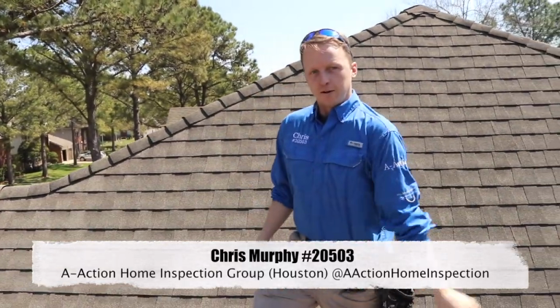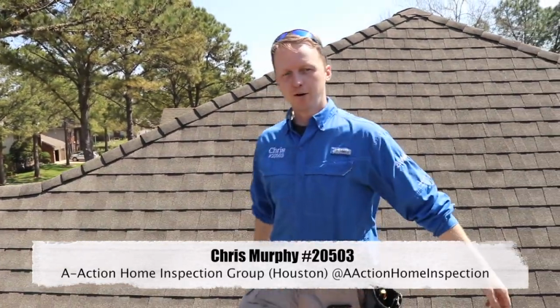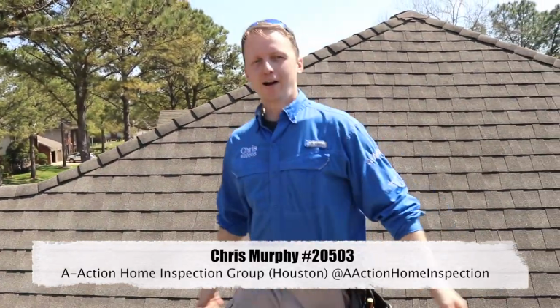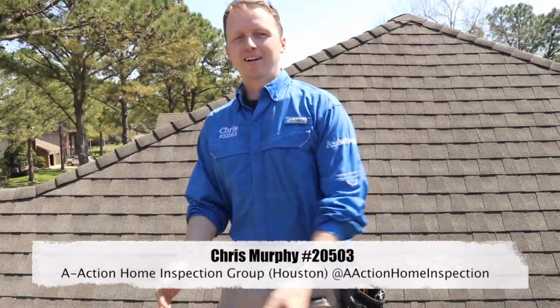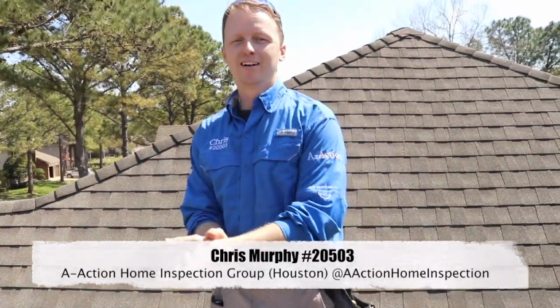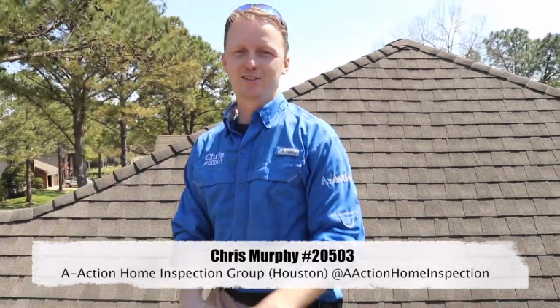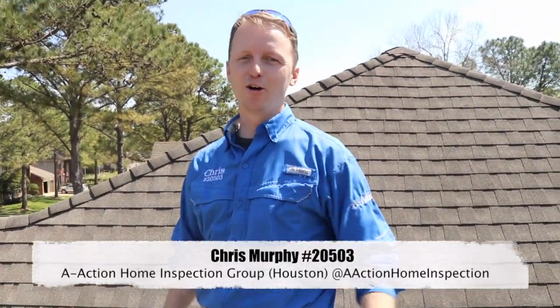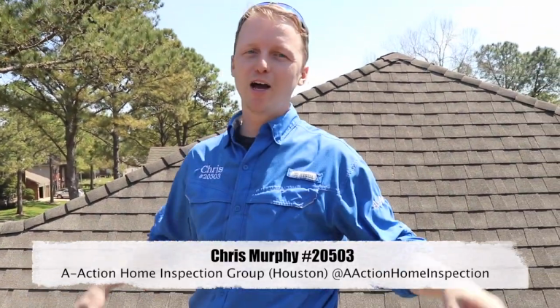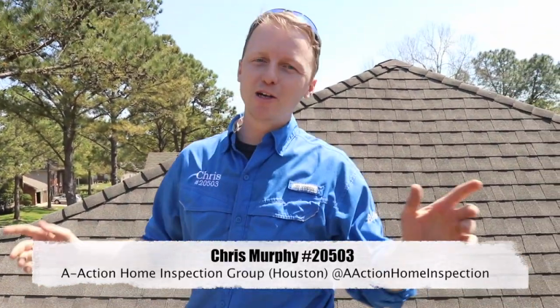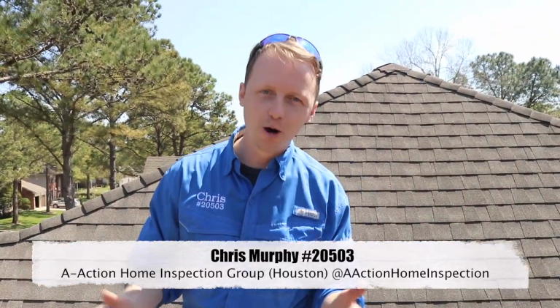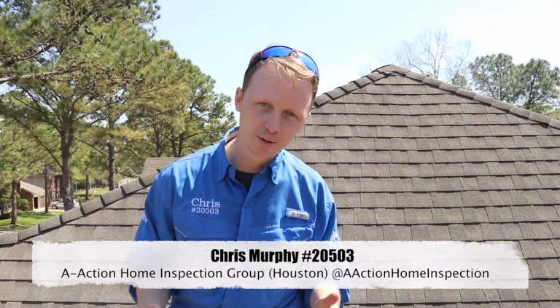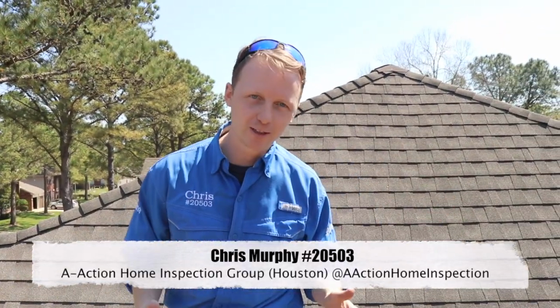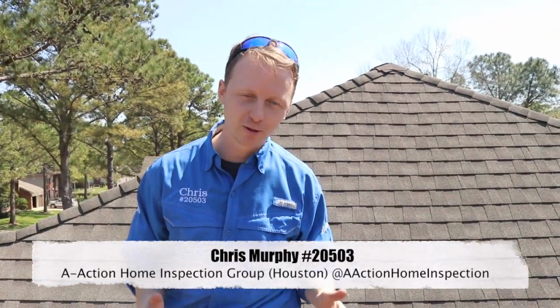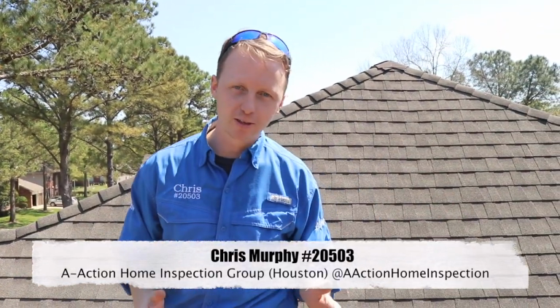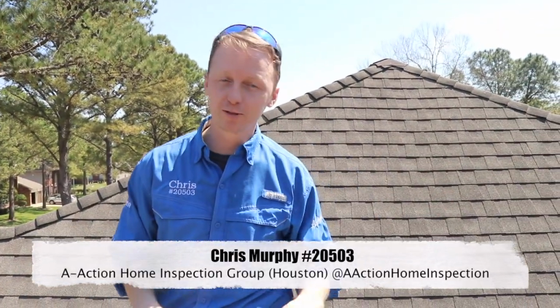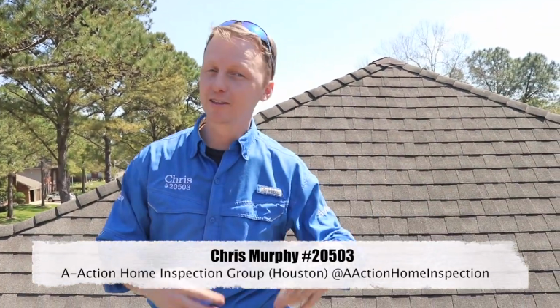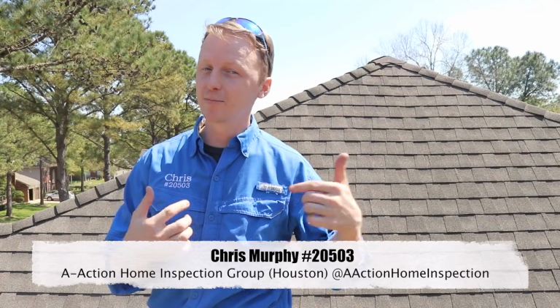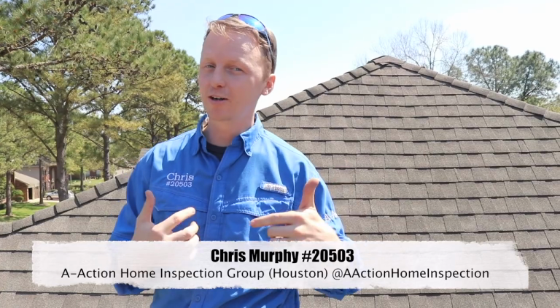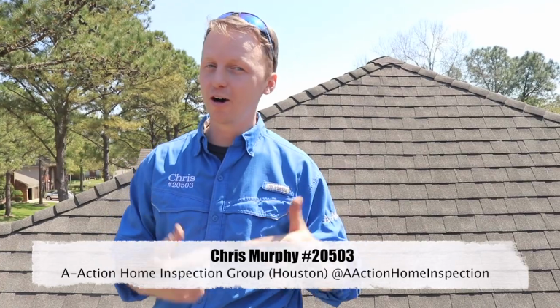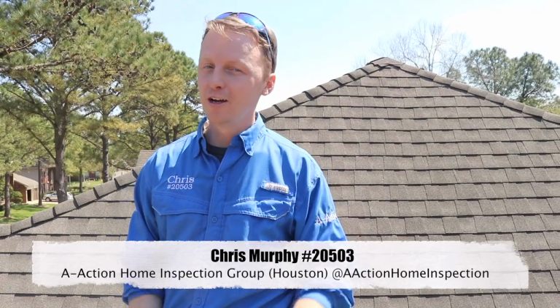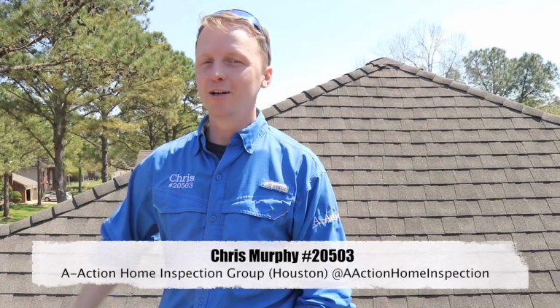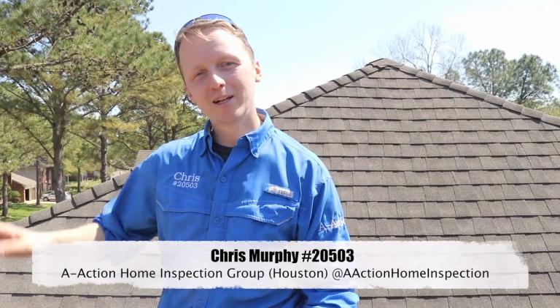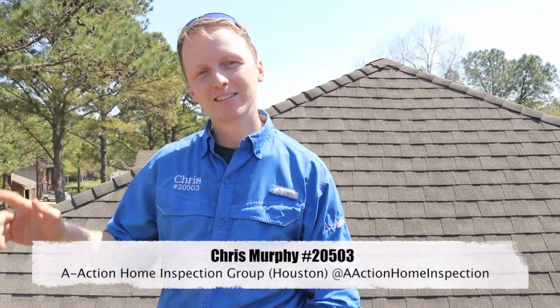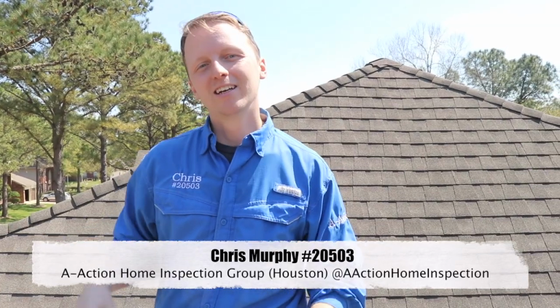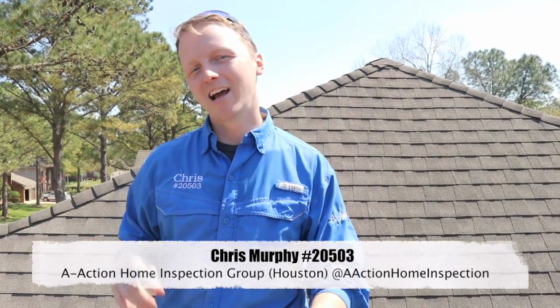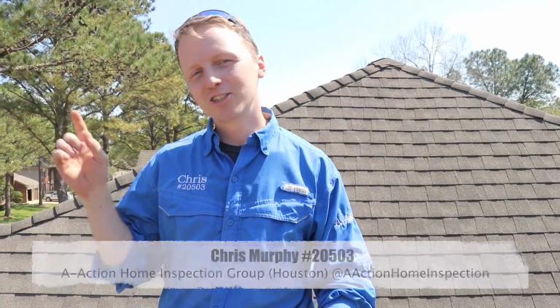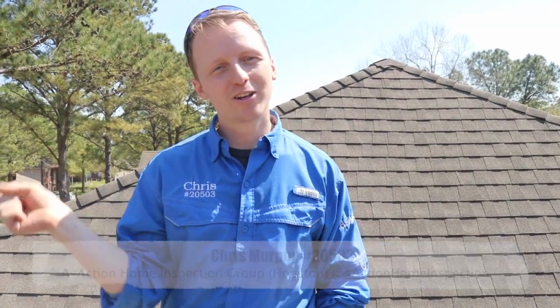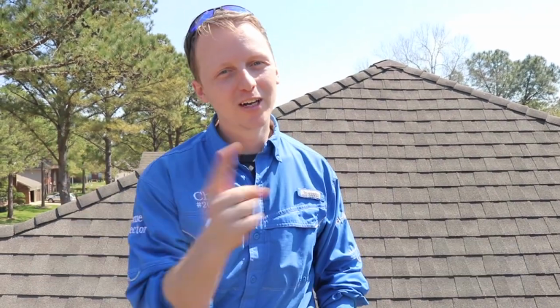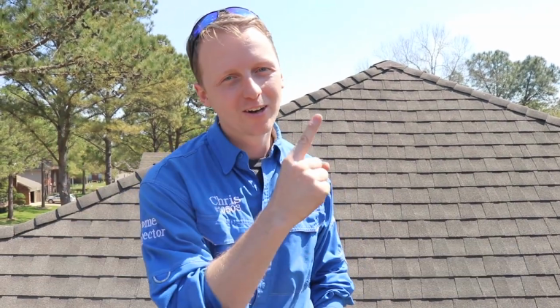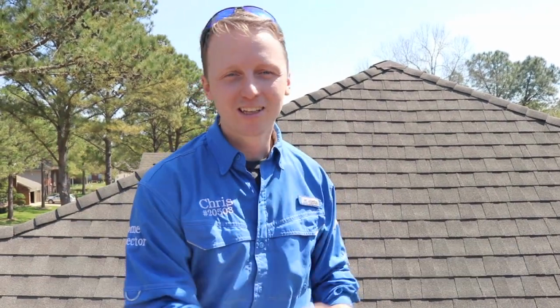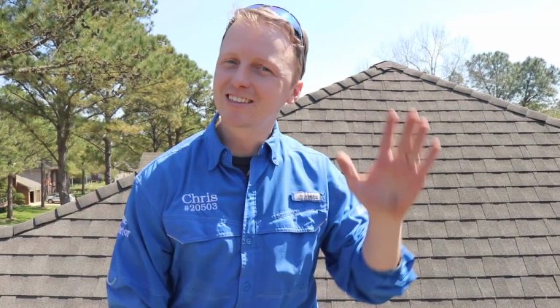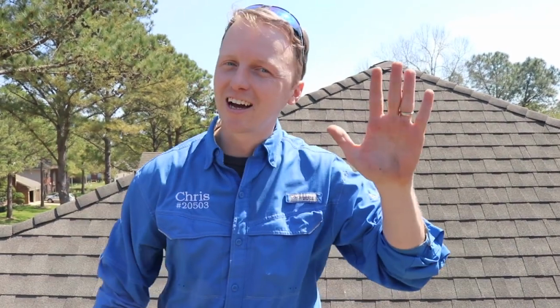If you have any home inspection questions, please give me a call, and please like and share the videos. Thanks, guys!